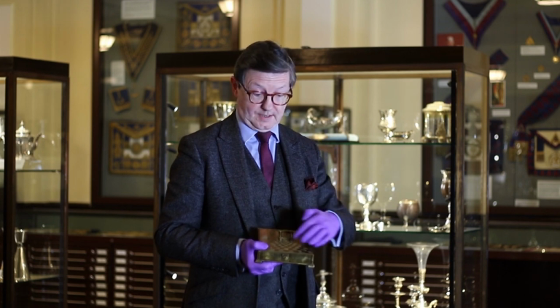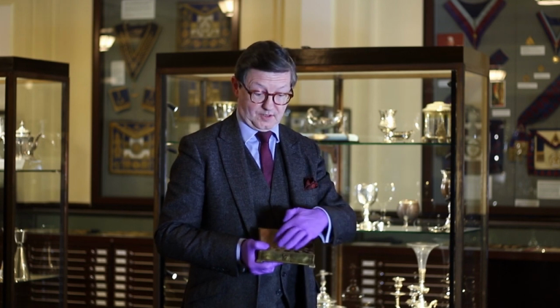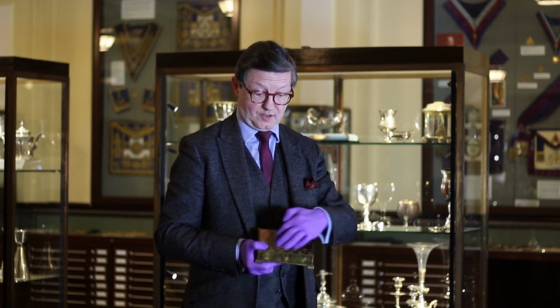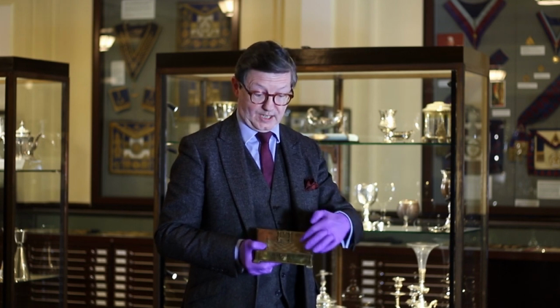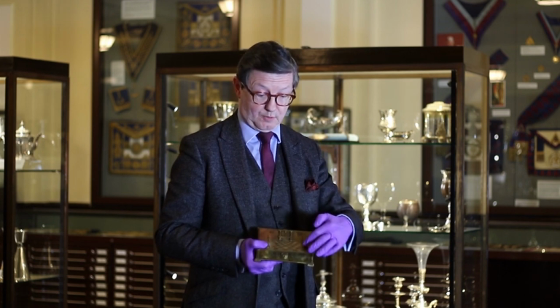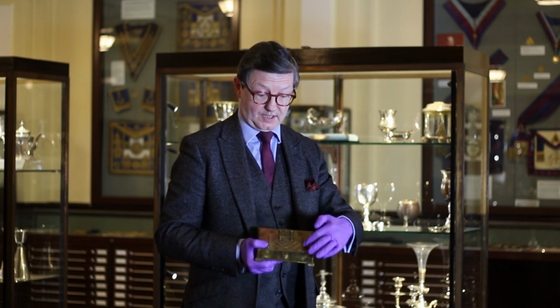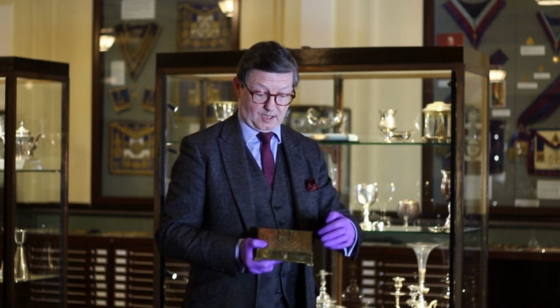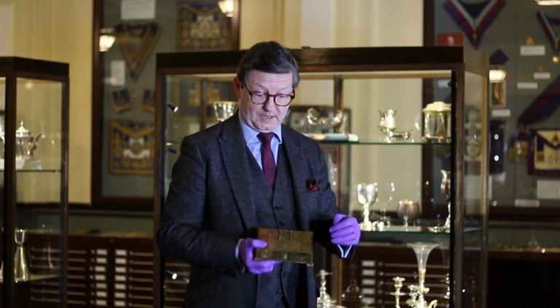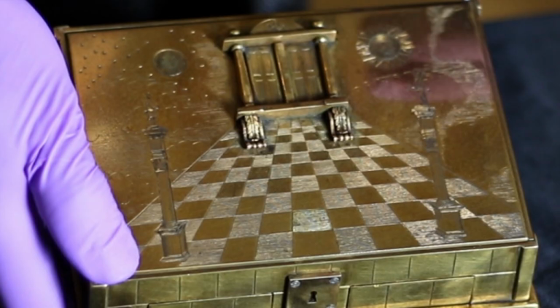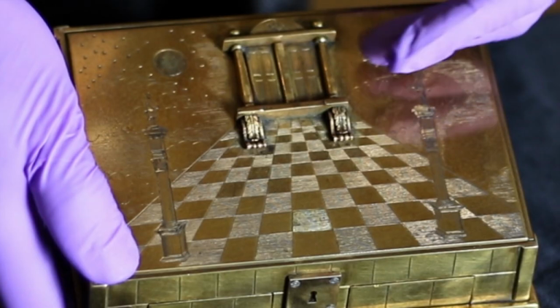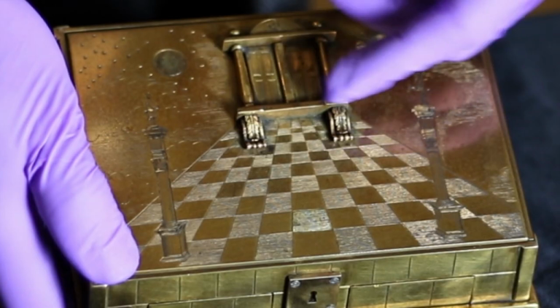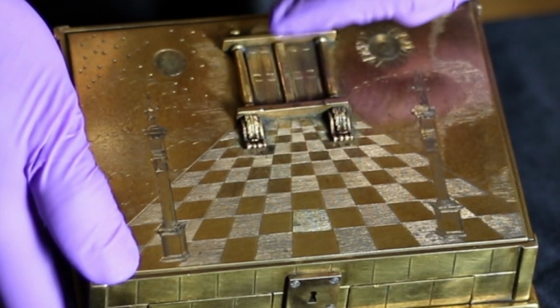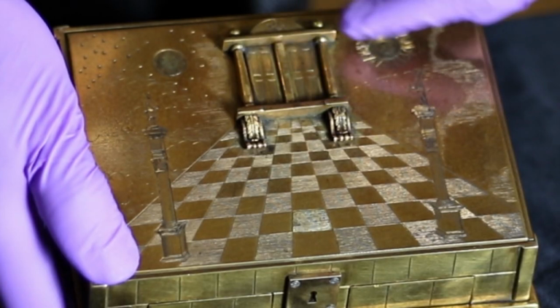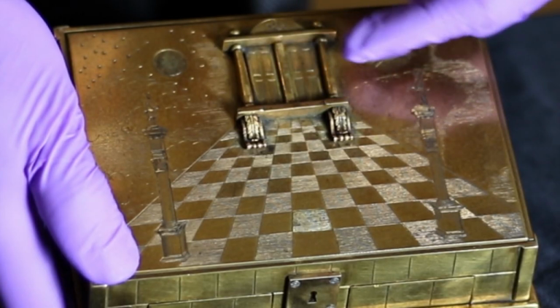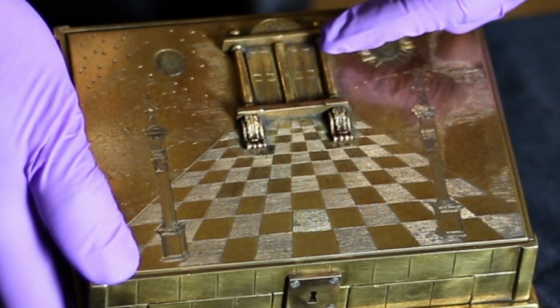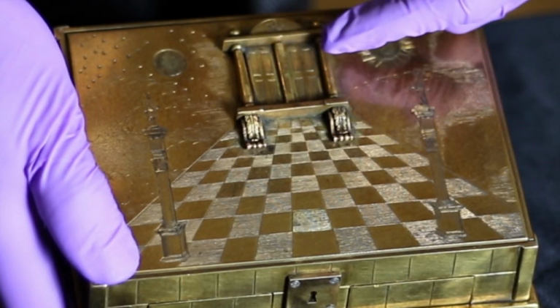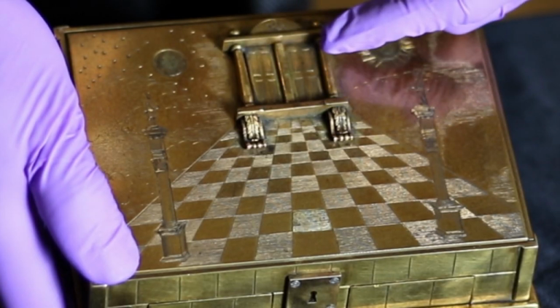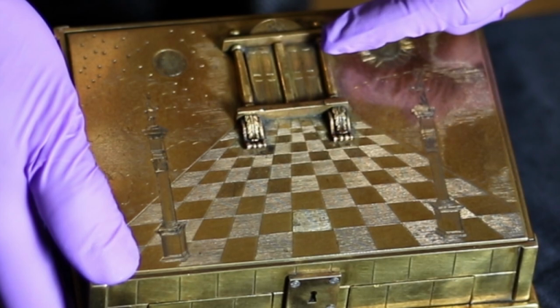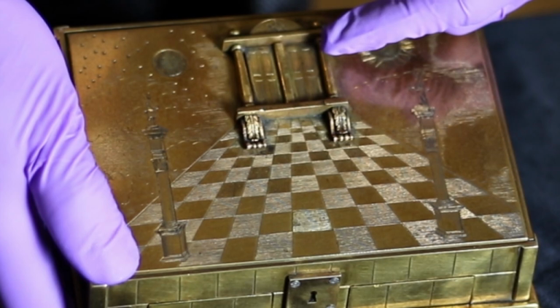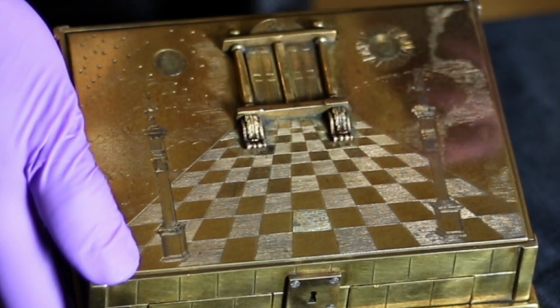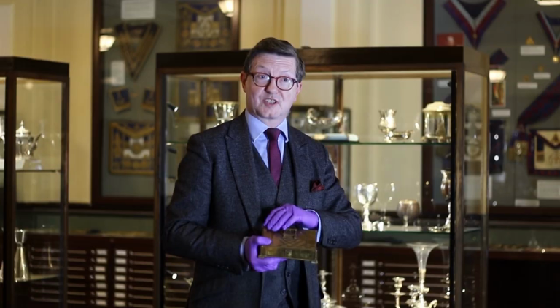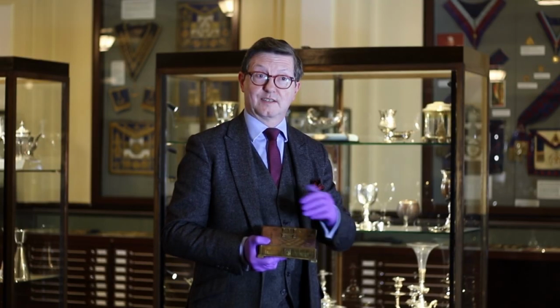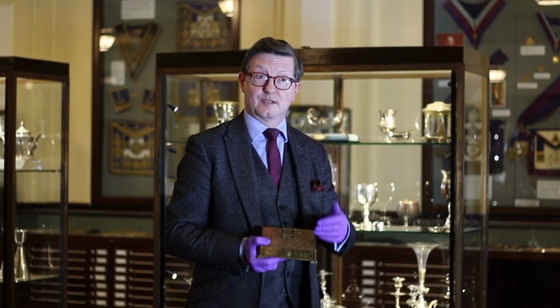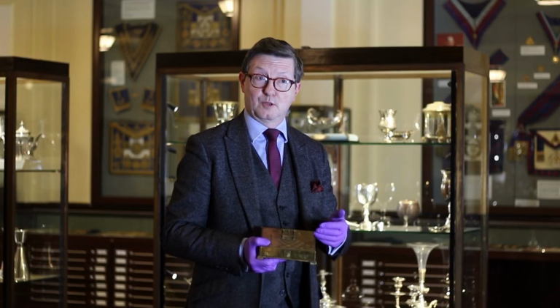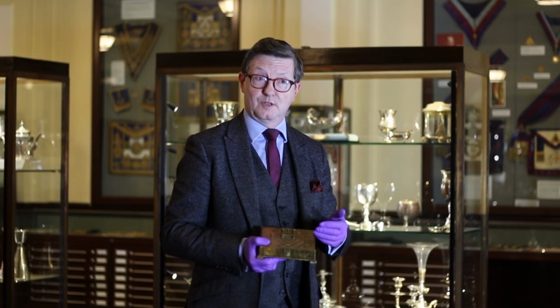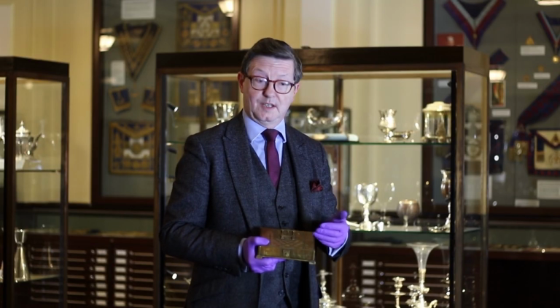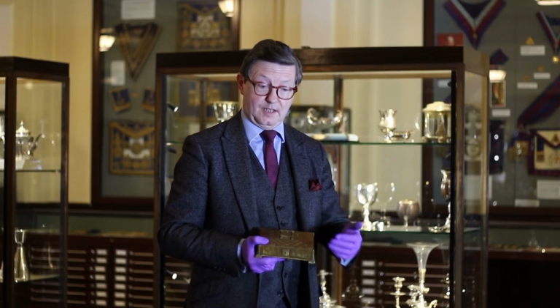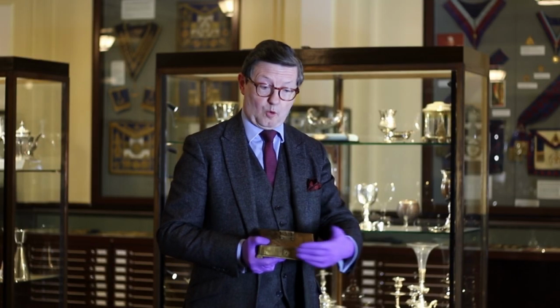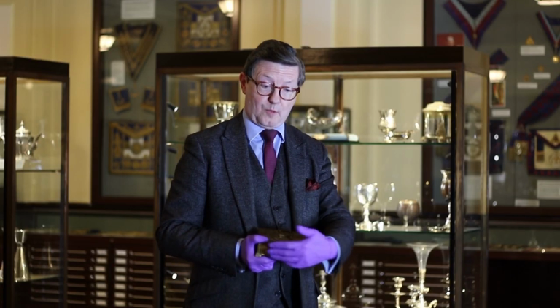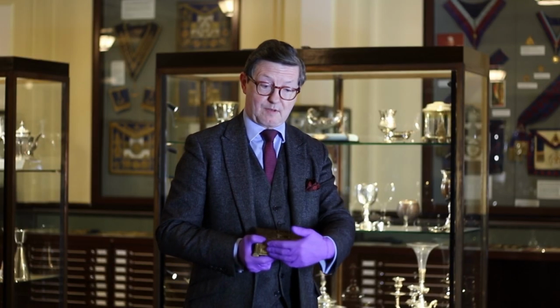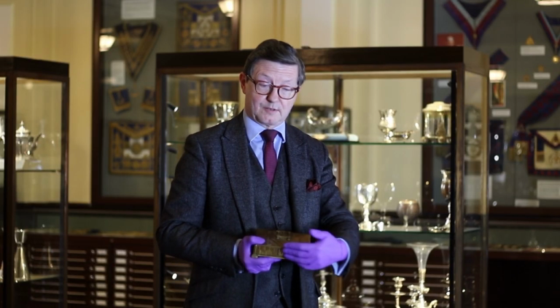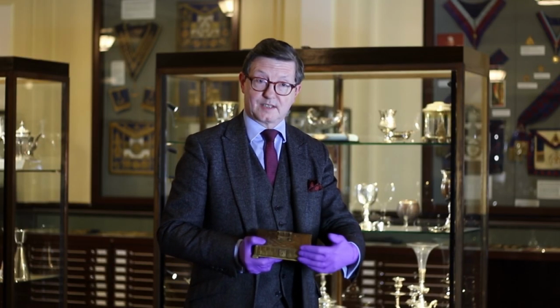There's the checkerboarded carpet, a representation of Solomon's Temple, the Sun, the Moon and all the way around it.